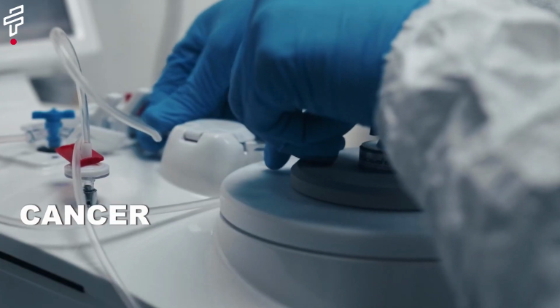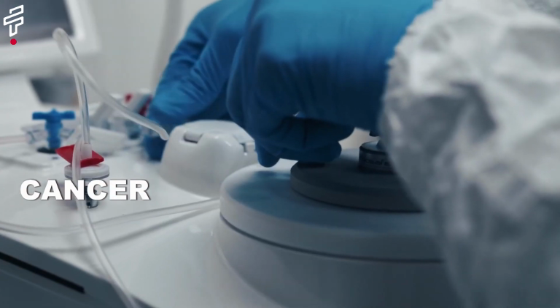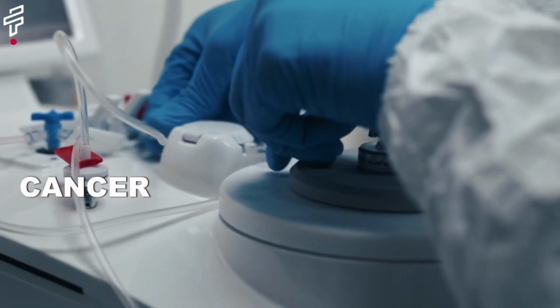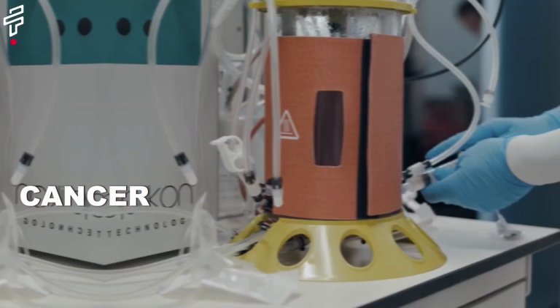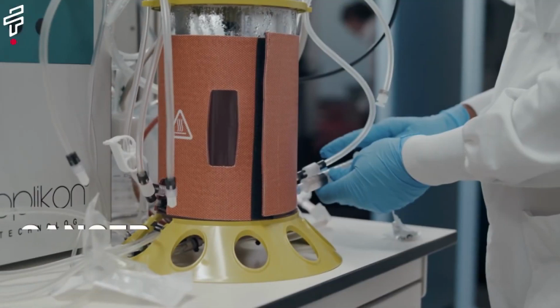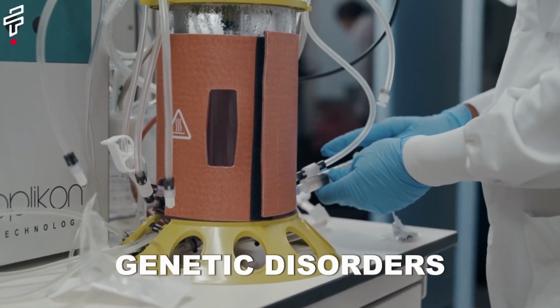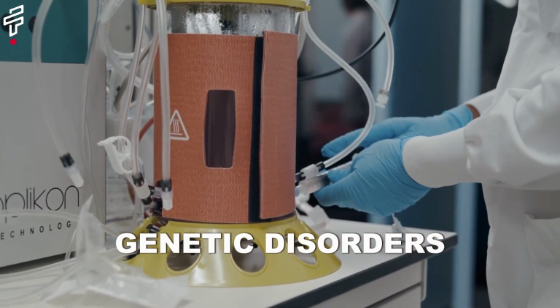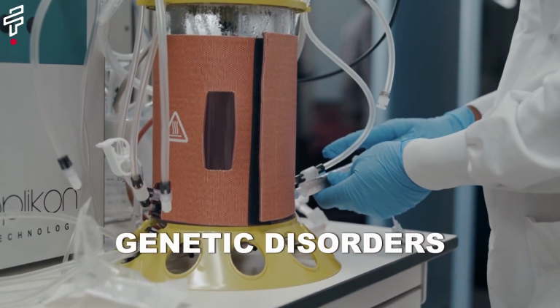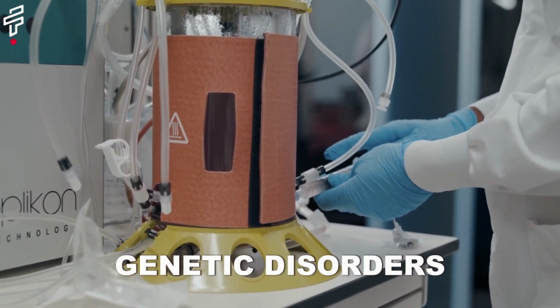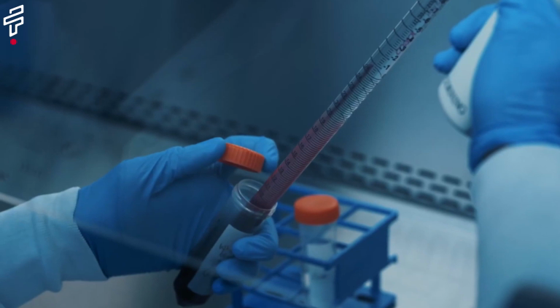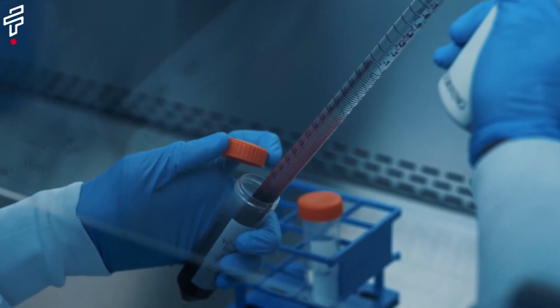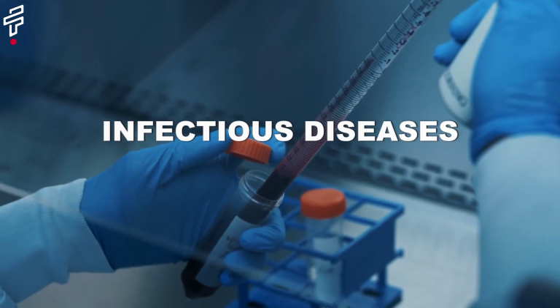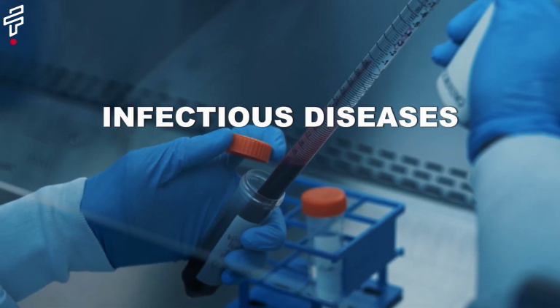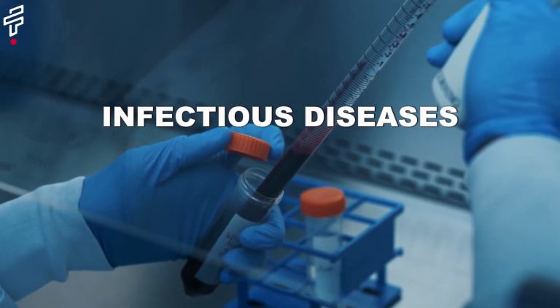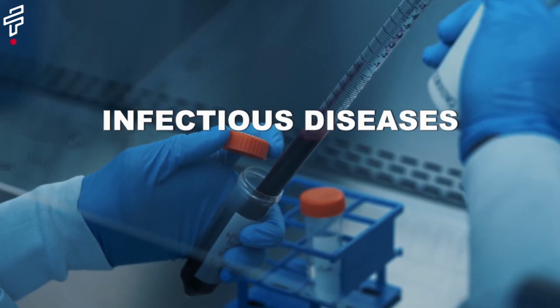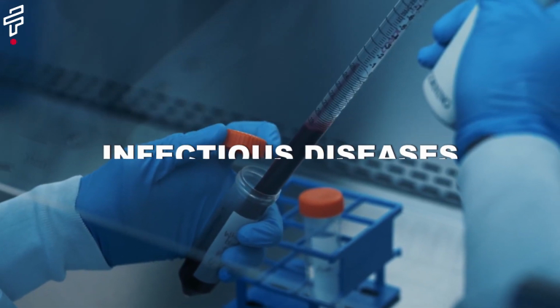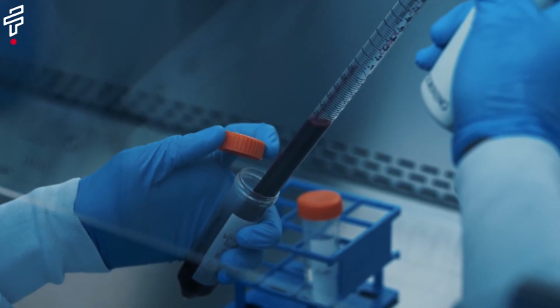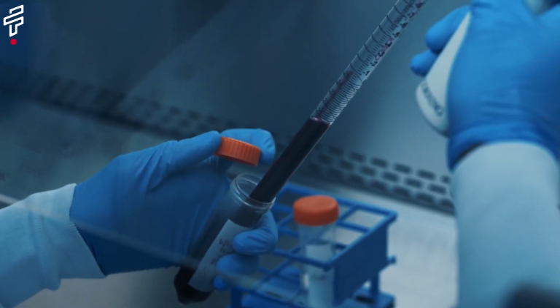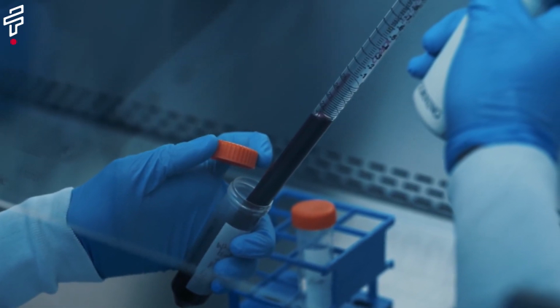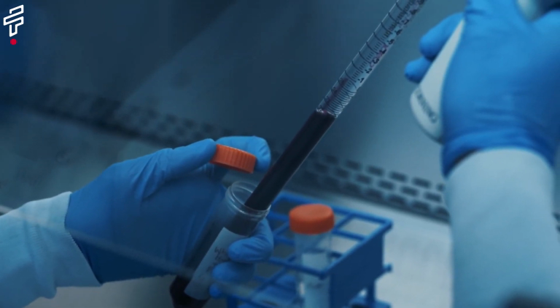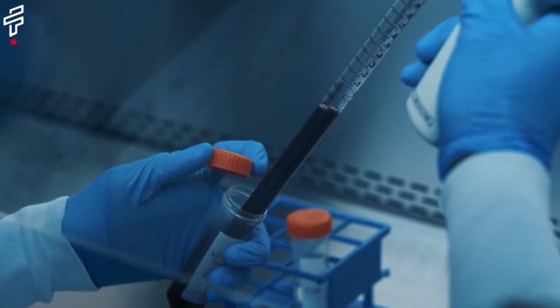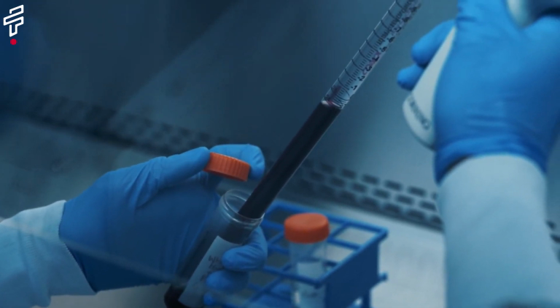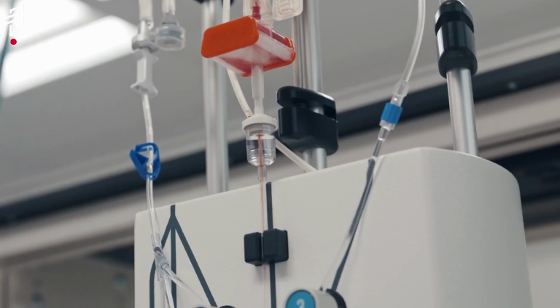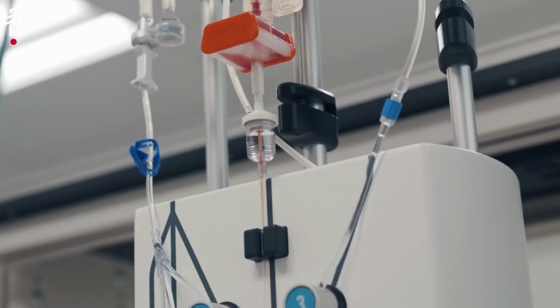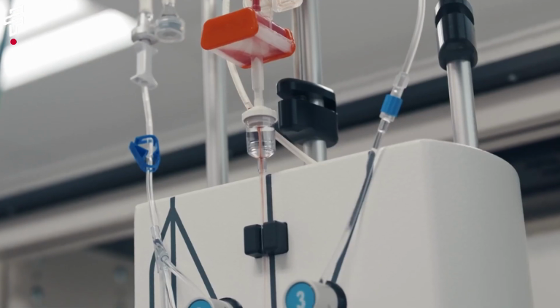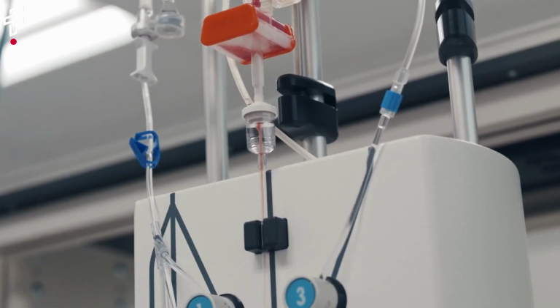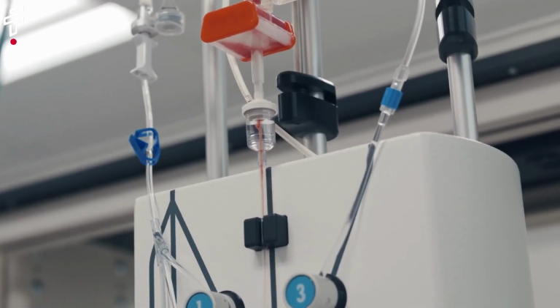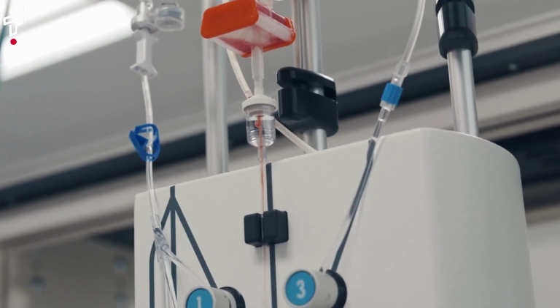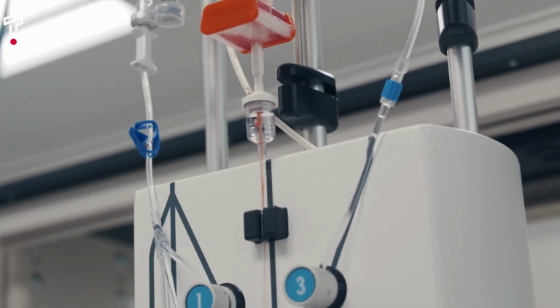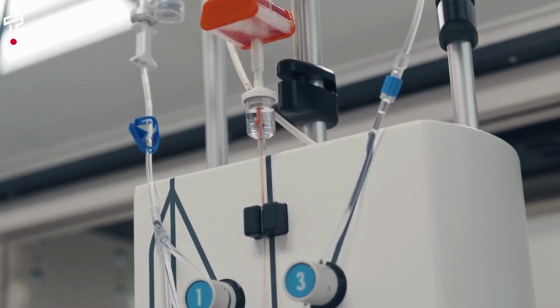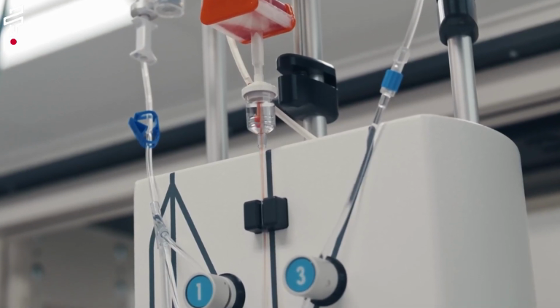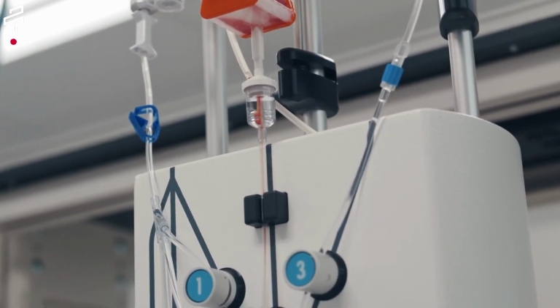Gene therapy has the potential to treat a wide range of diseases, including cancer, genetic disorders, and infectious diseases. However, gene therapy is still in its early stages of development.